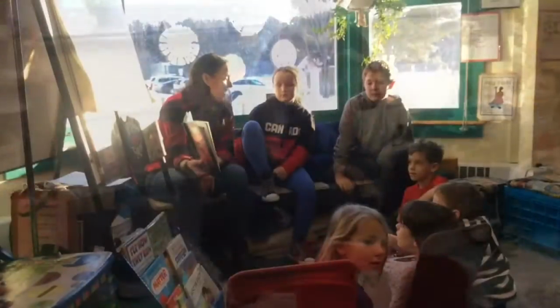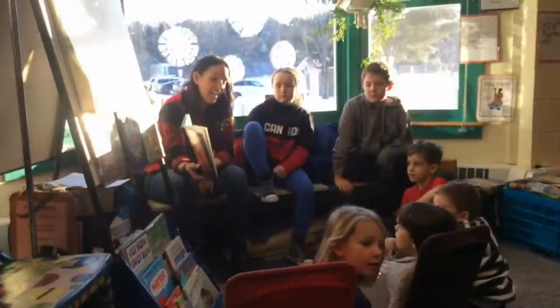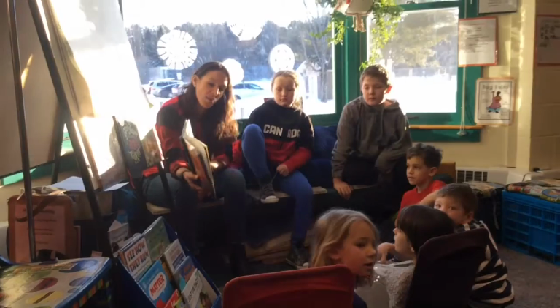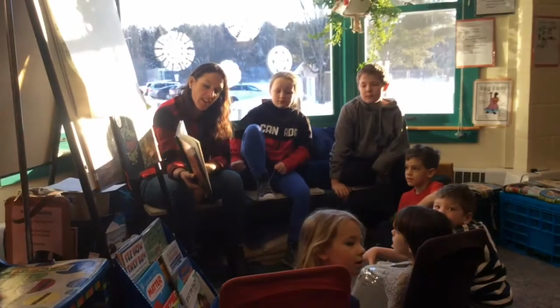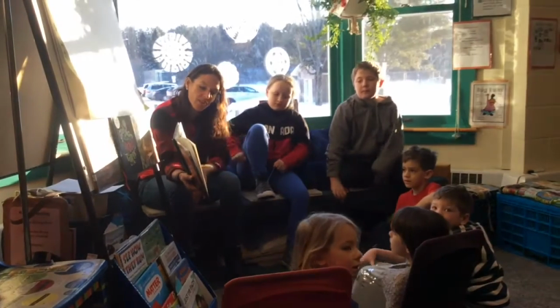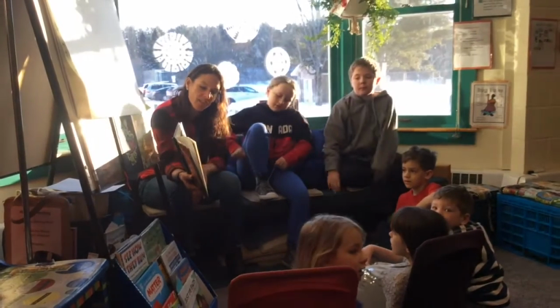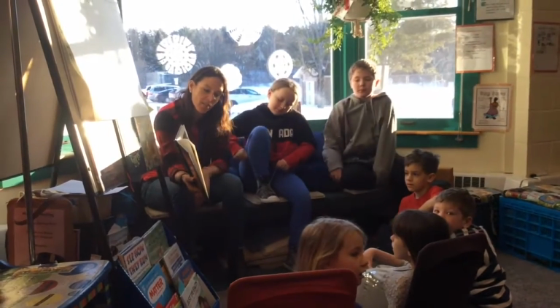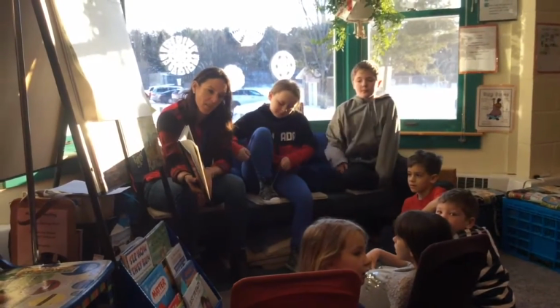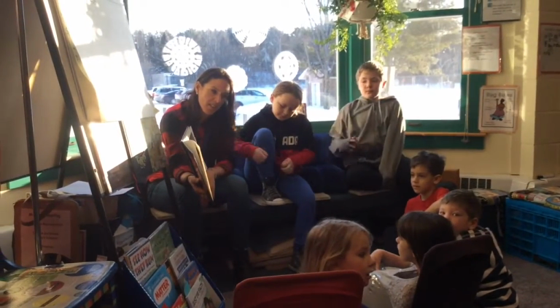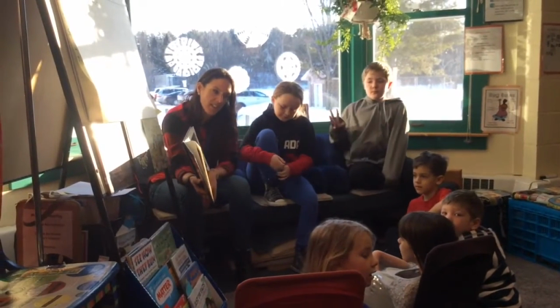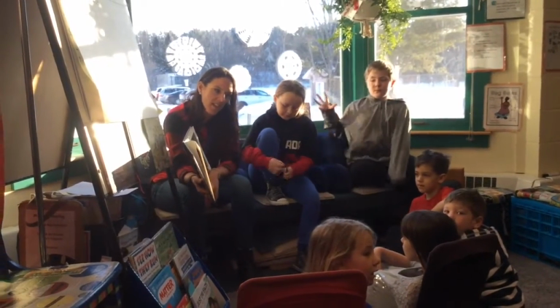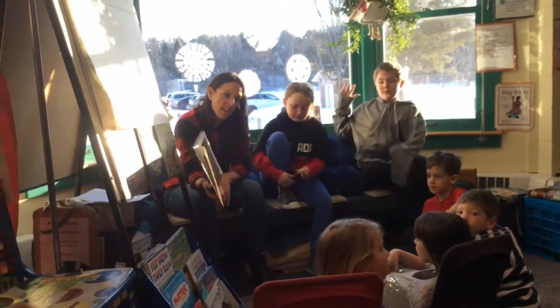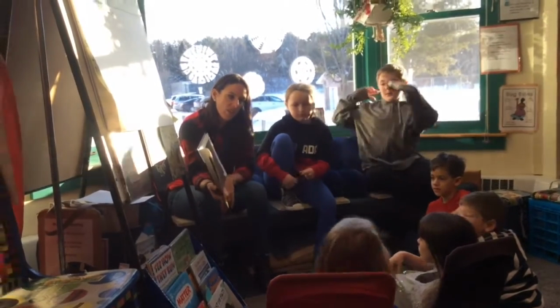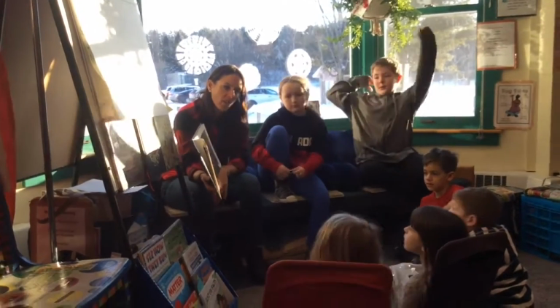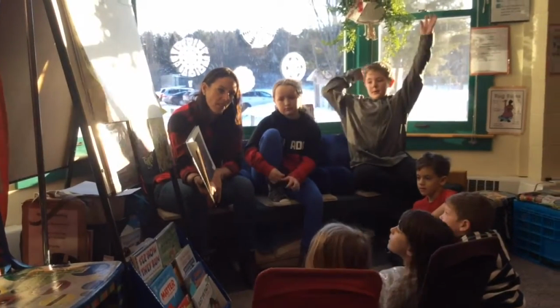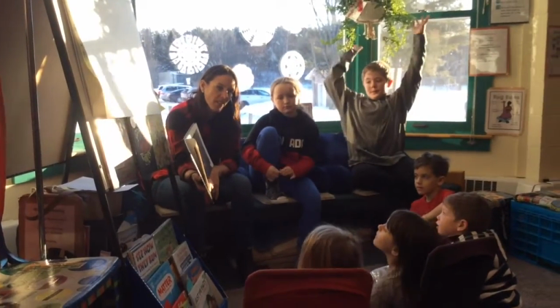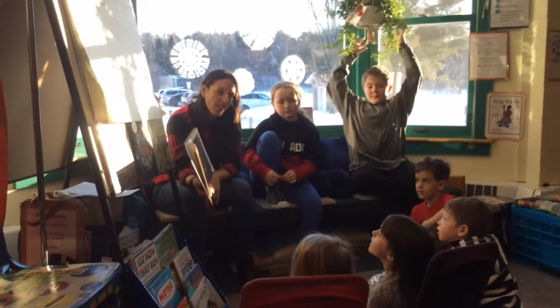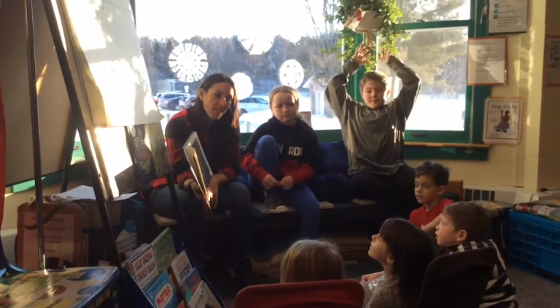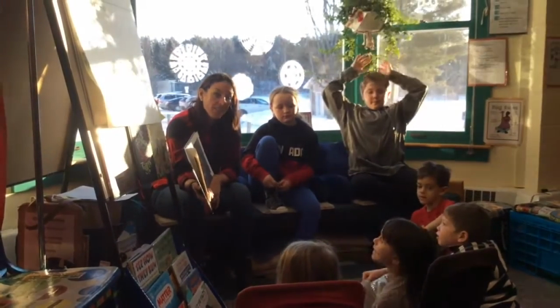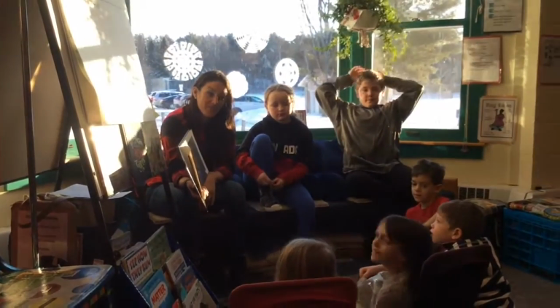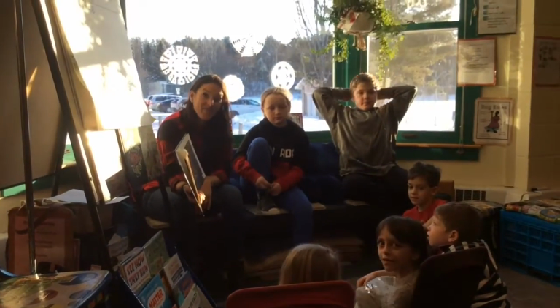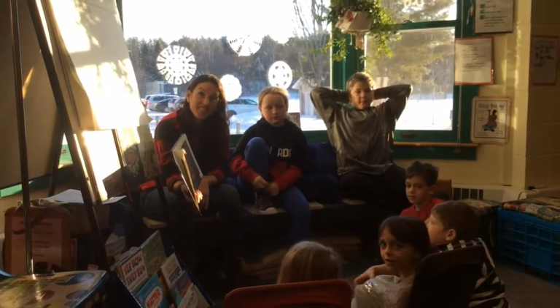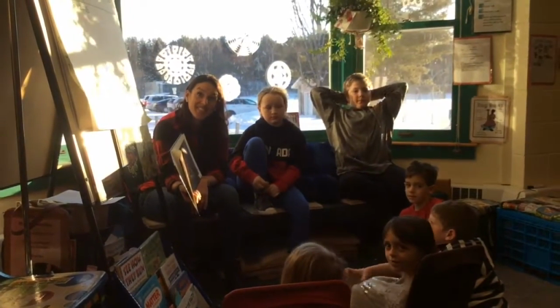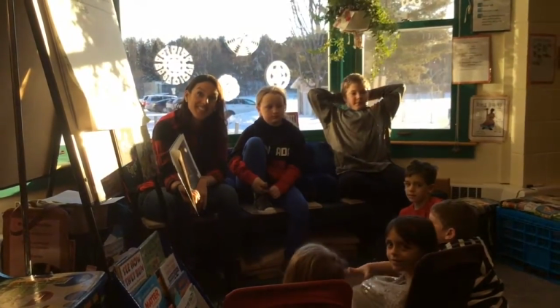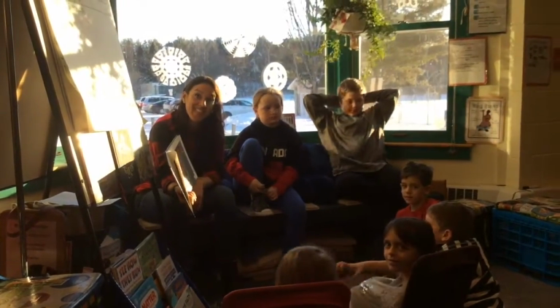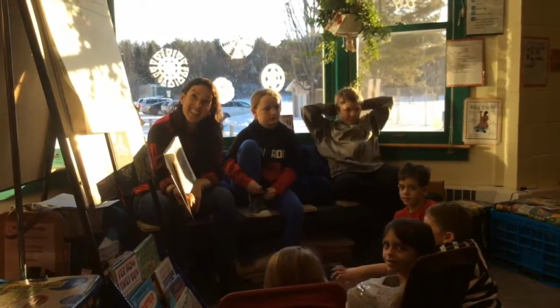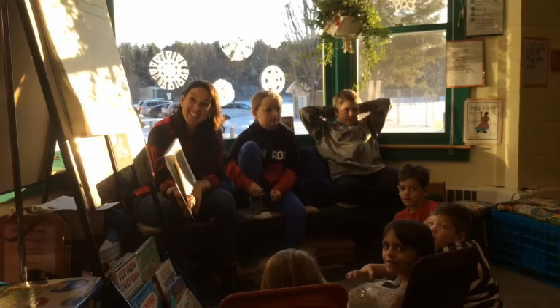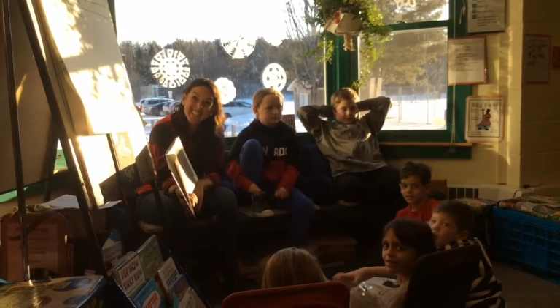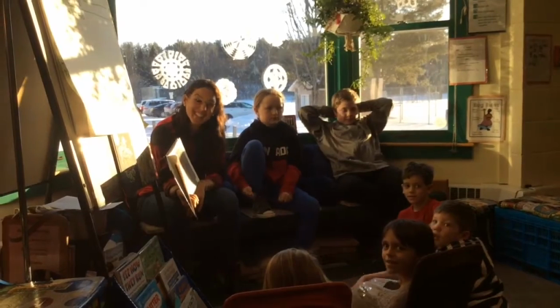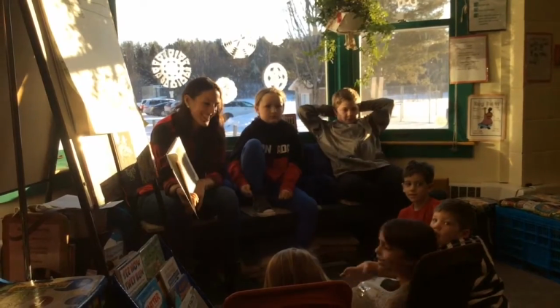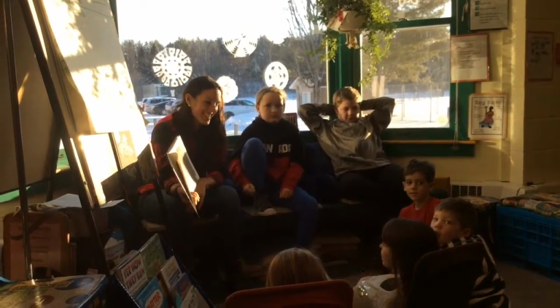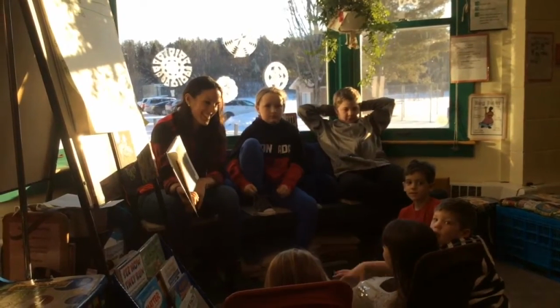We are reading a book, and then we're going to make Valentine's Day cards. Awesome, thanks. It's awesome.